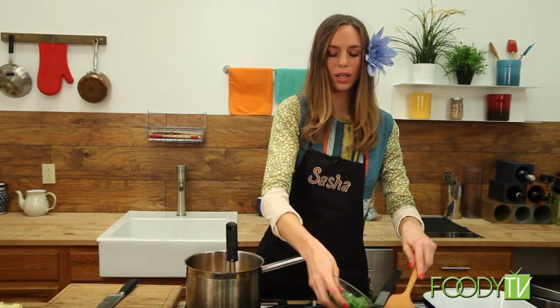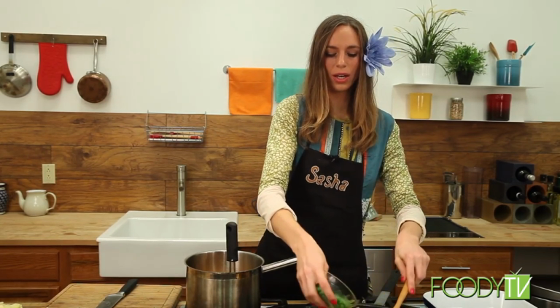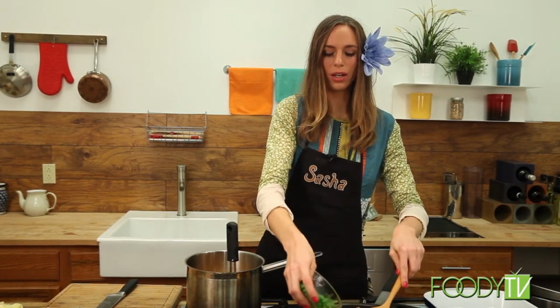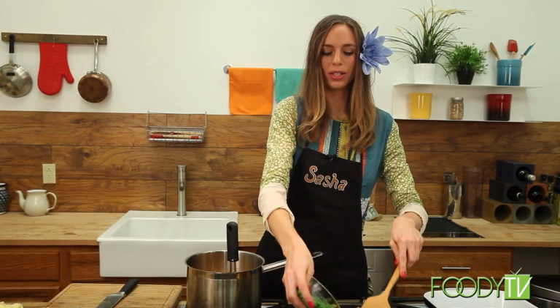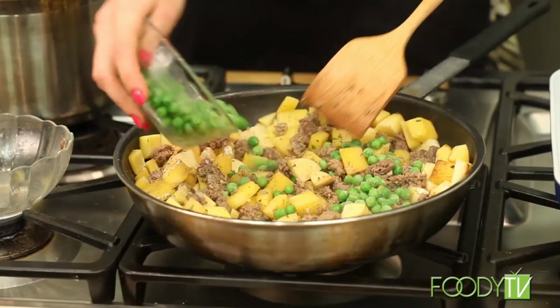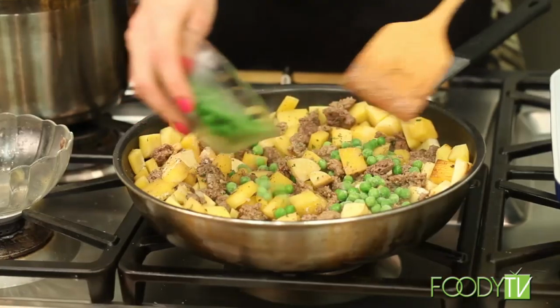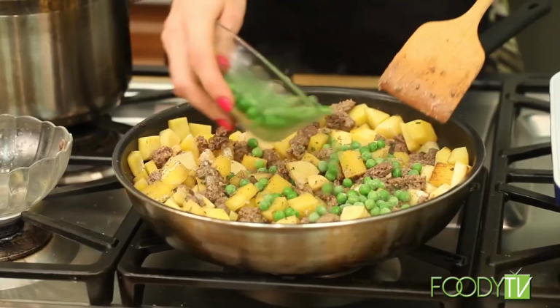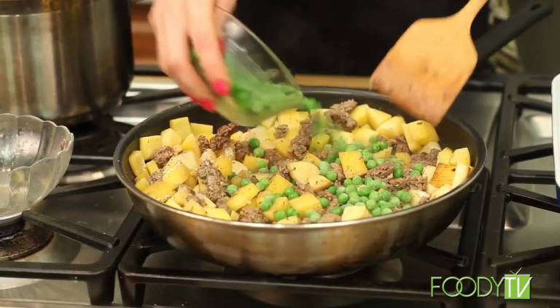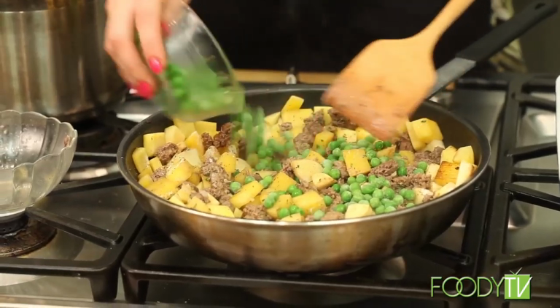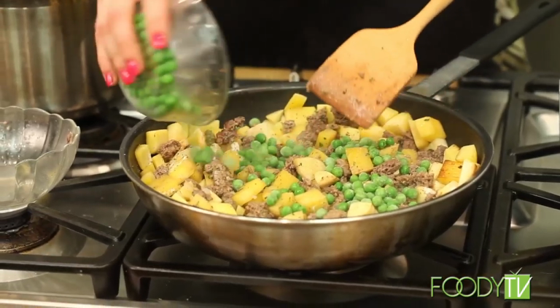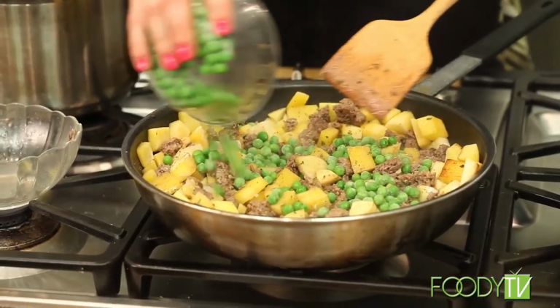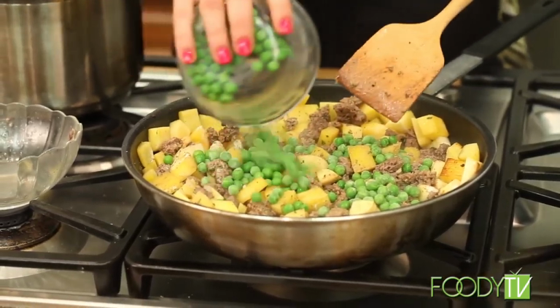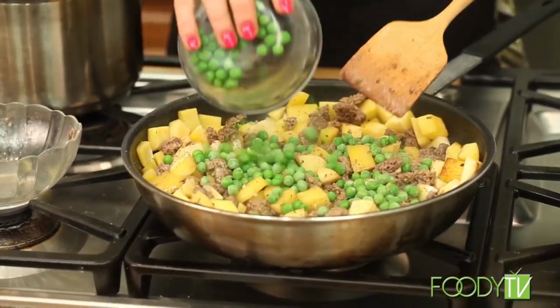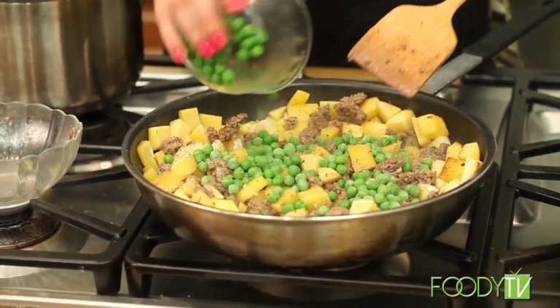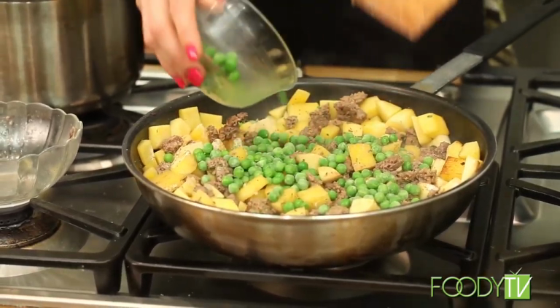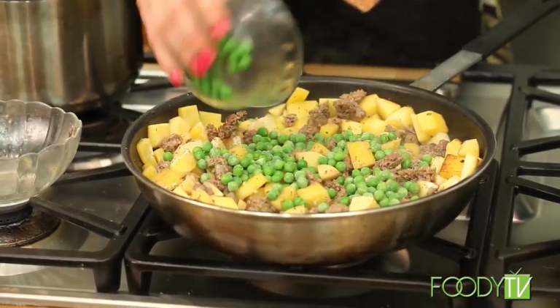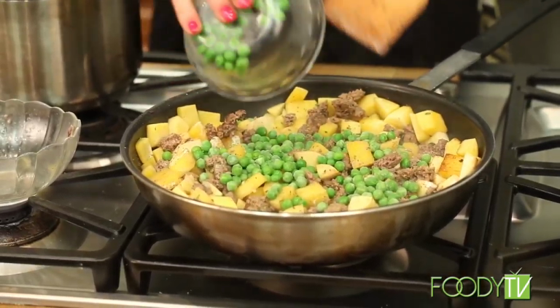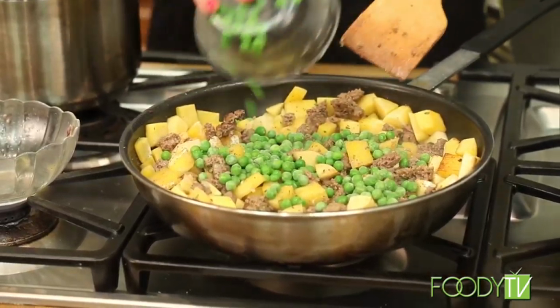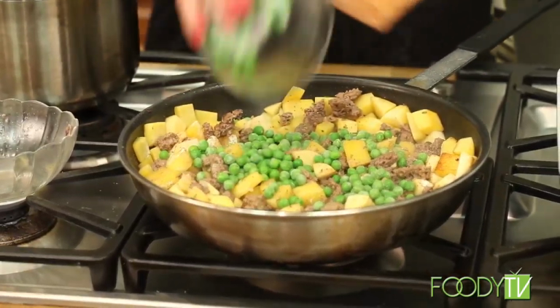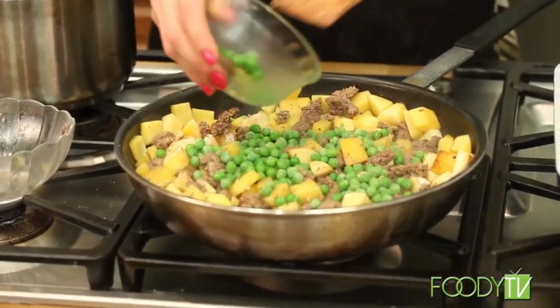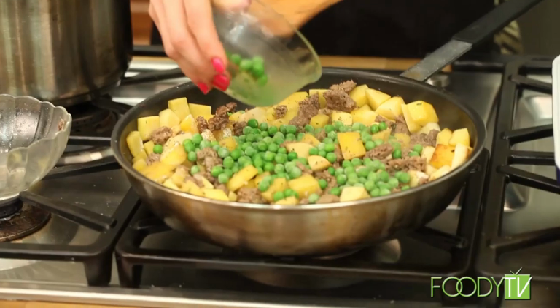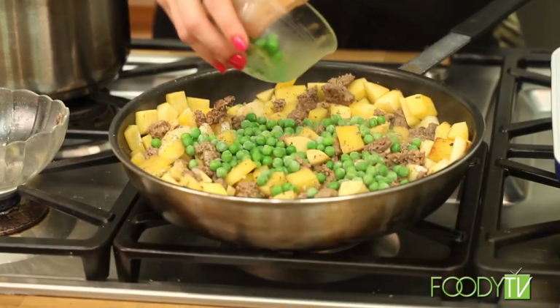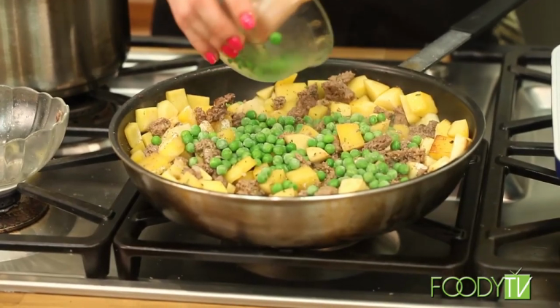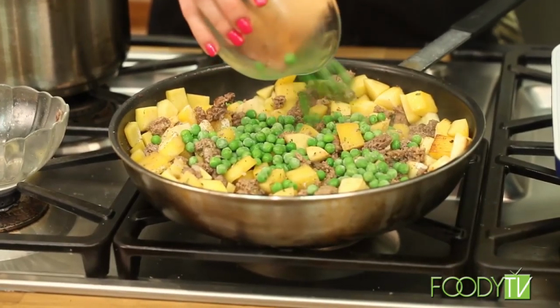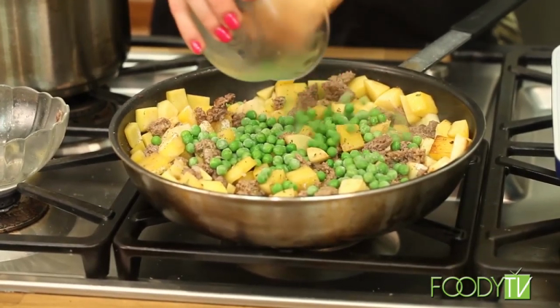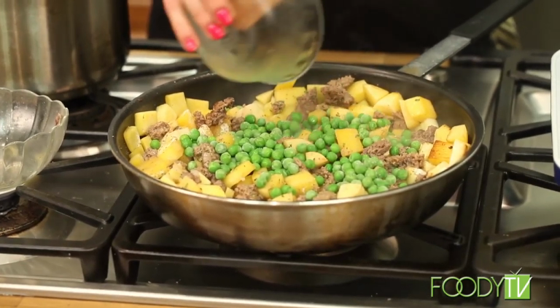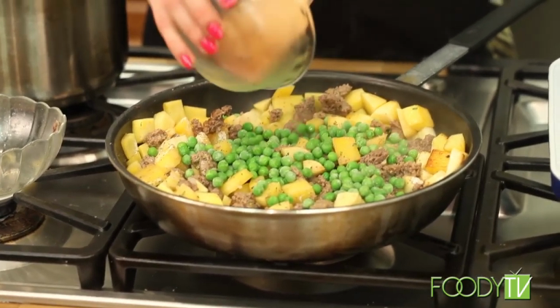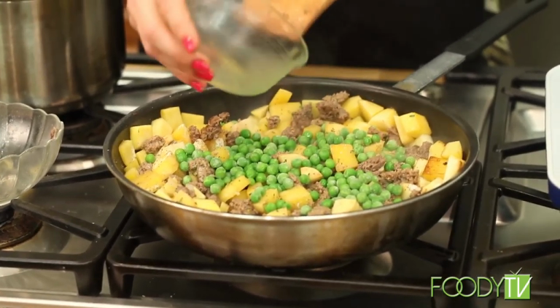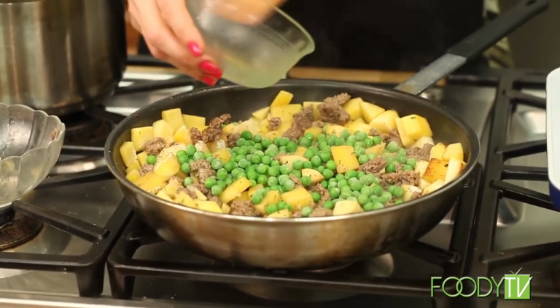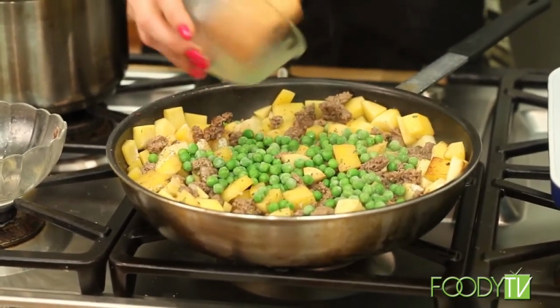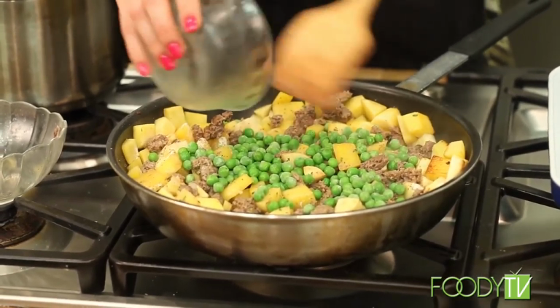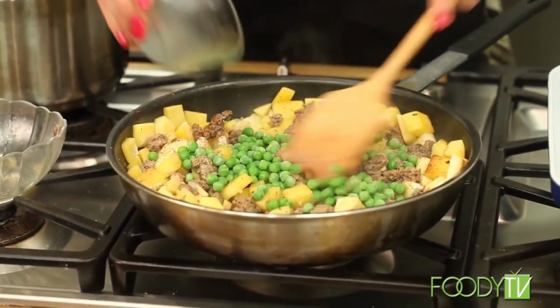And those are all blending together, those flavors. Also adding the peas — another traditional ingredient.